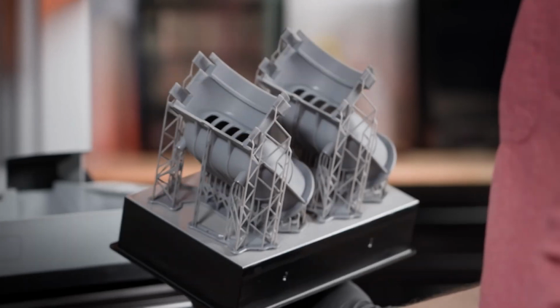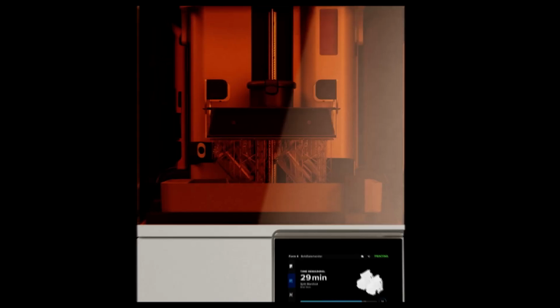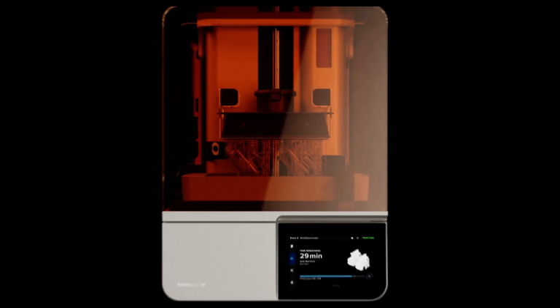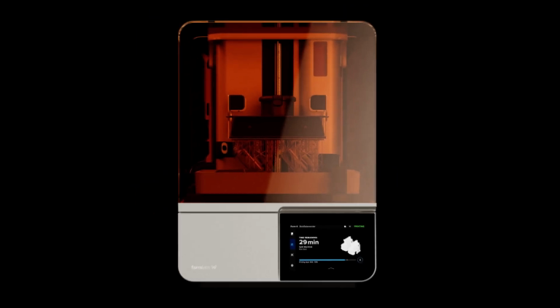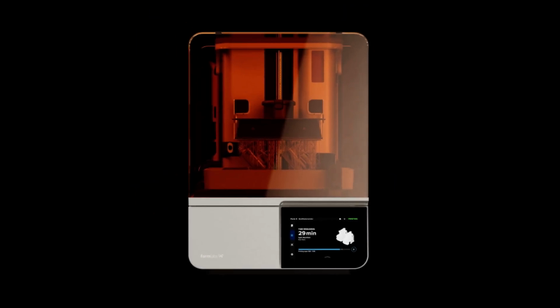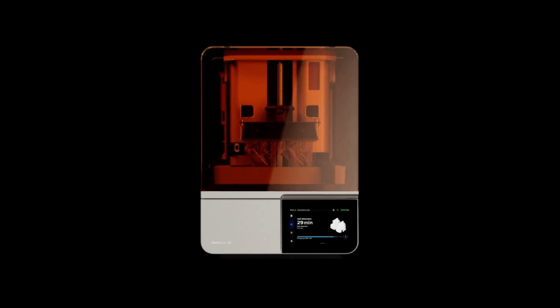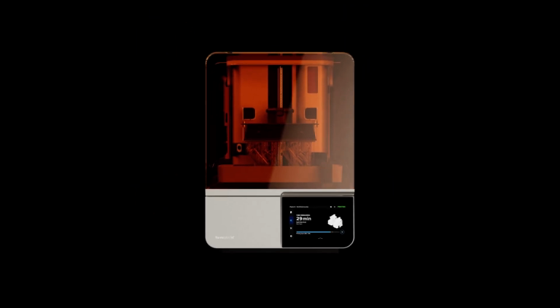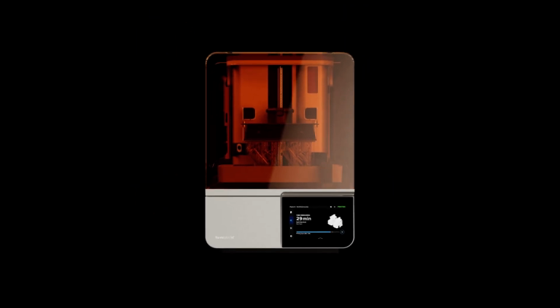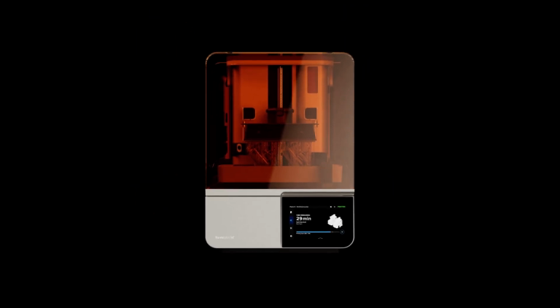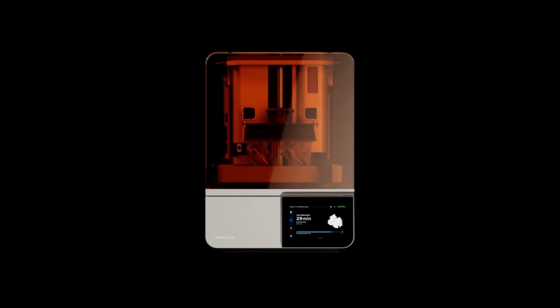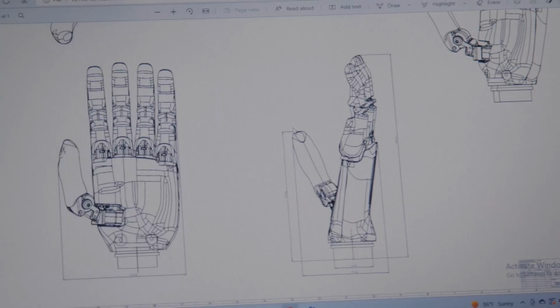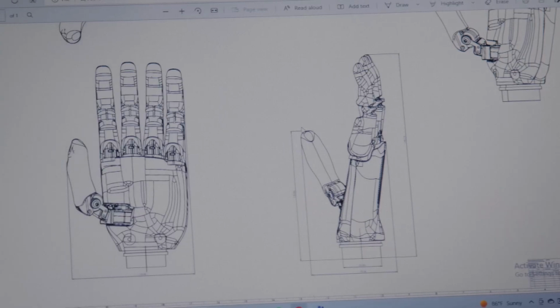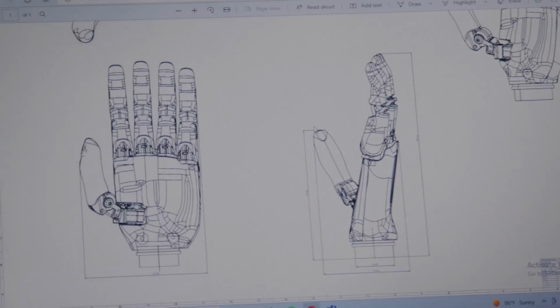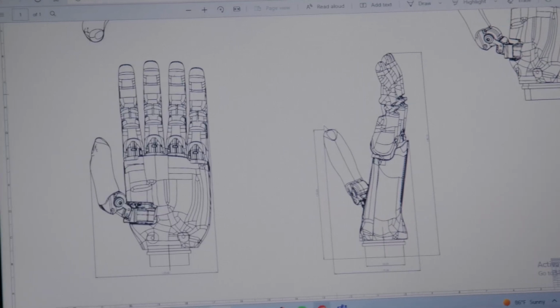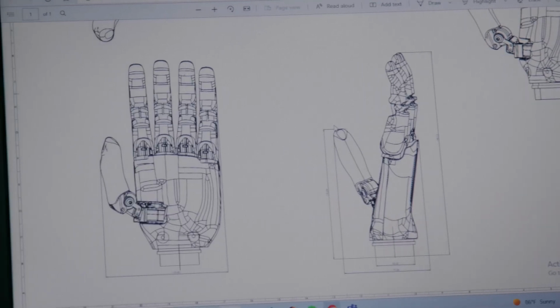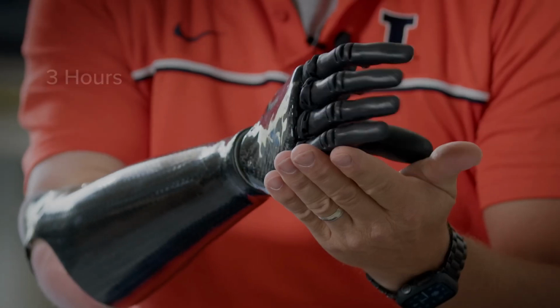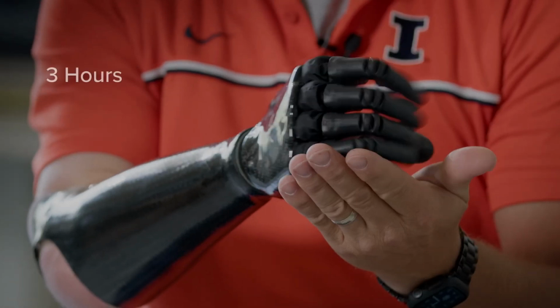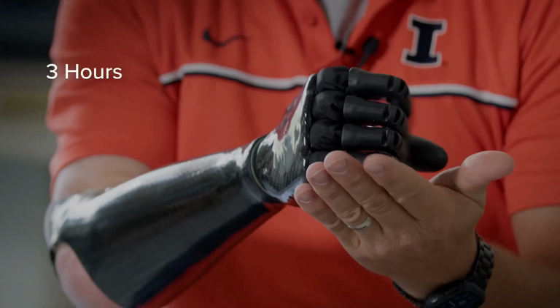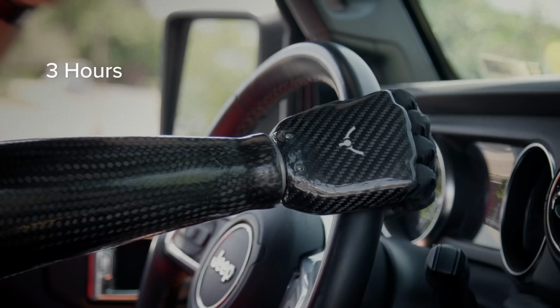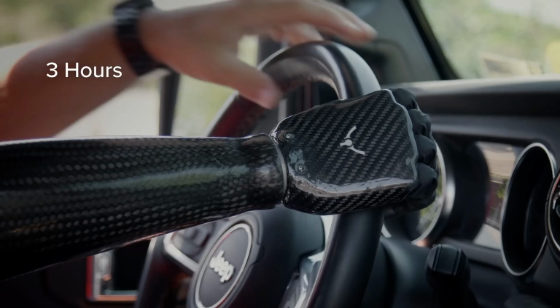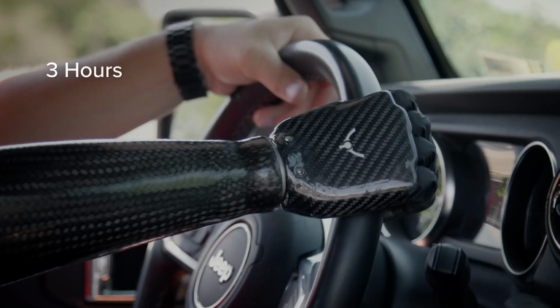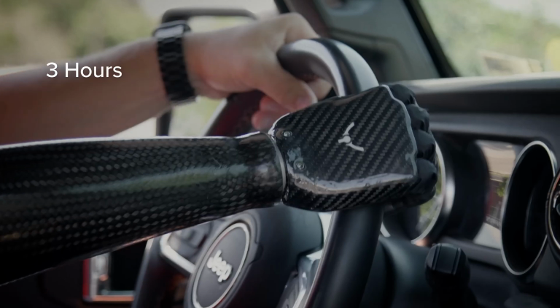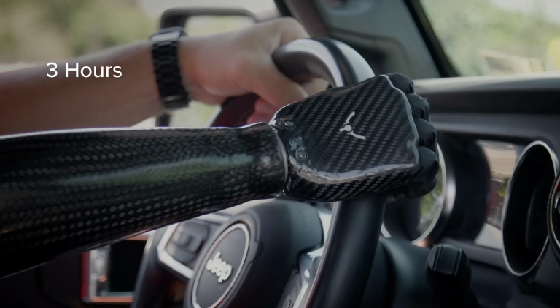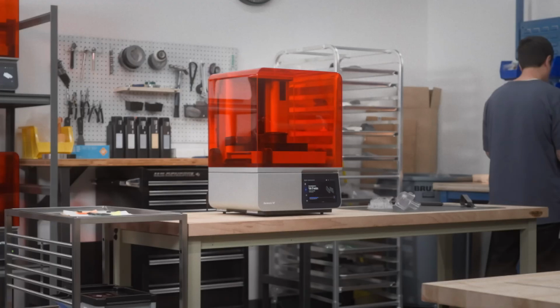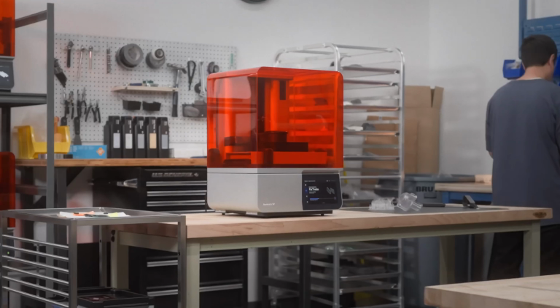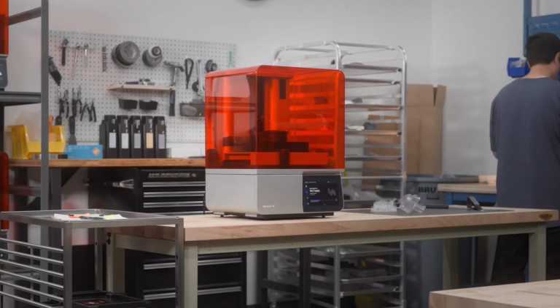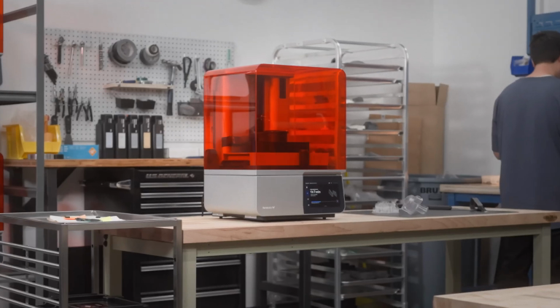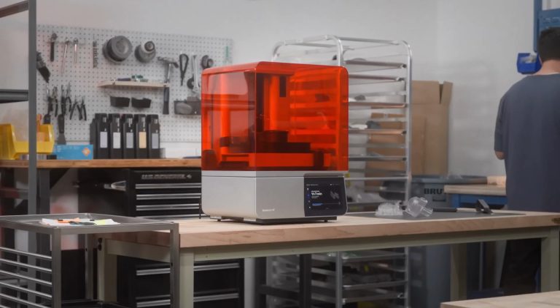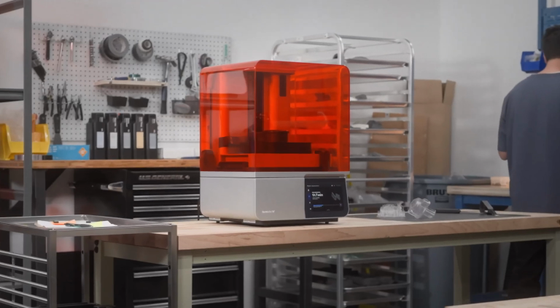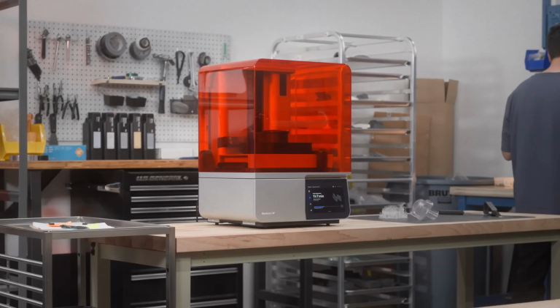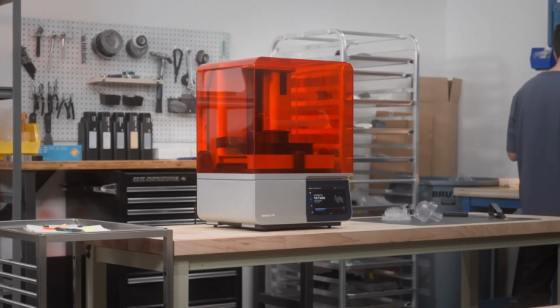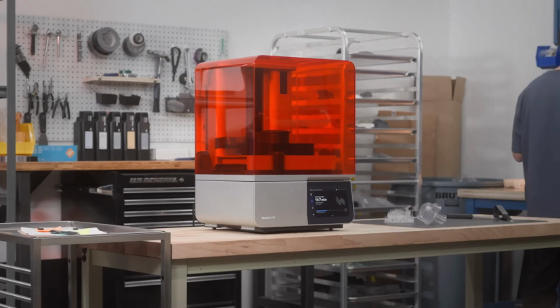Planning on making your own models and retailing them out in the market? Then you've definitely found the right printer.